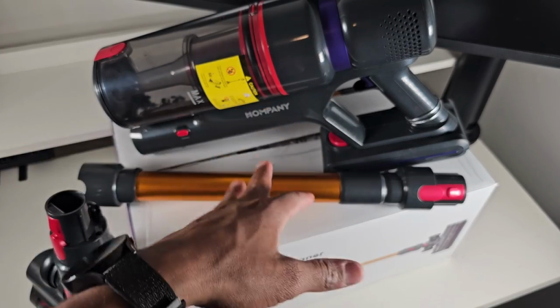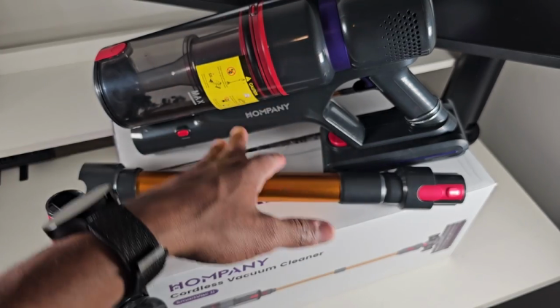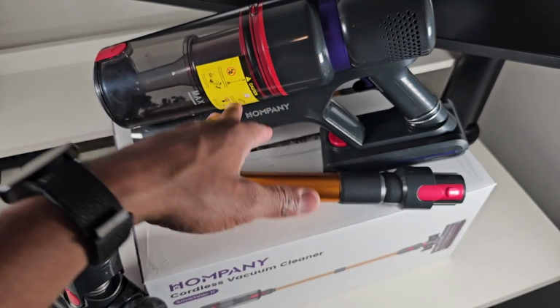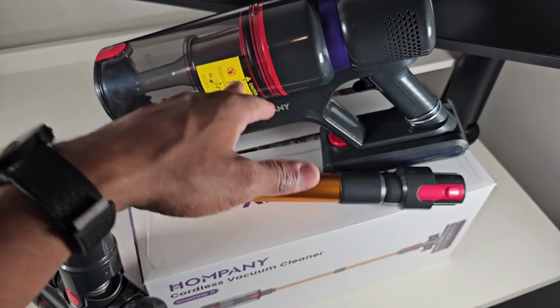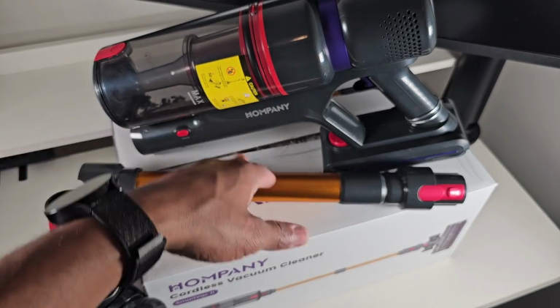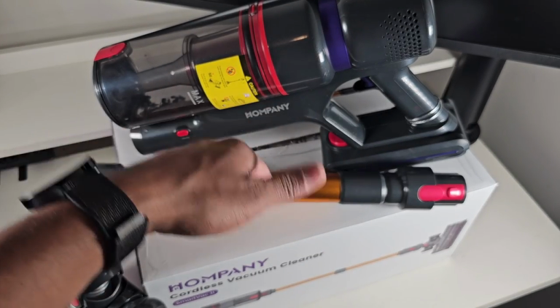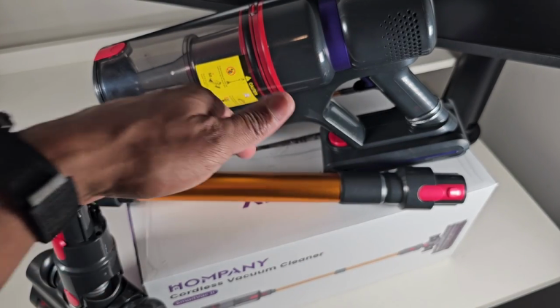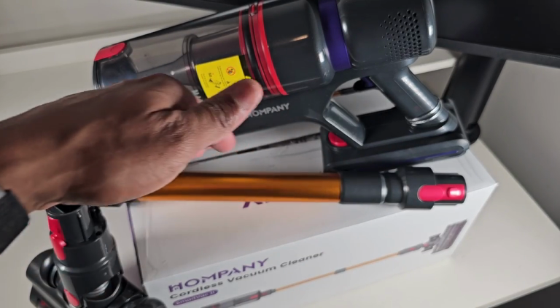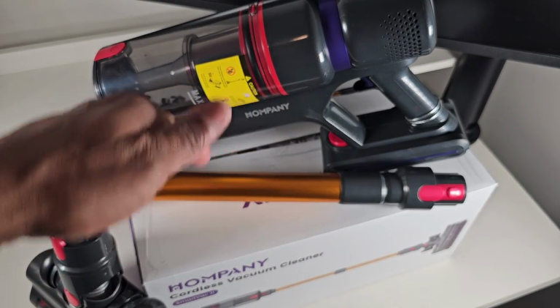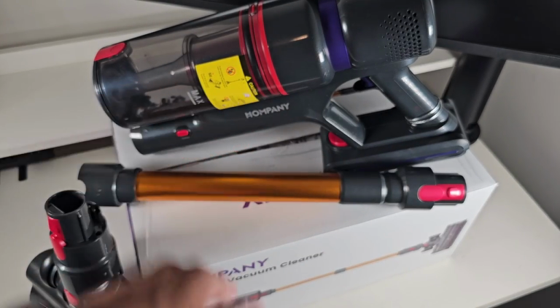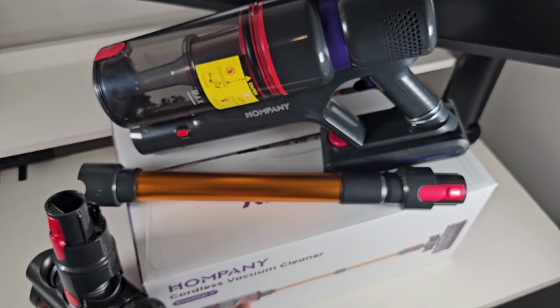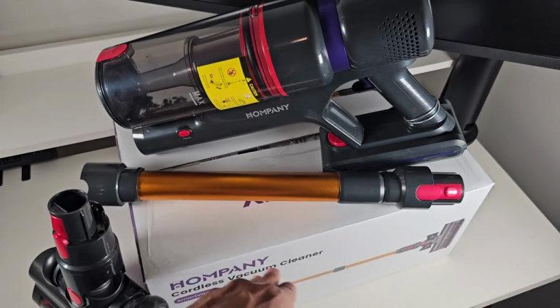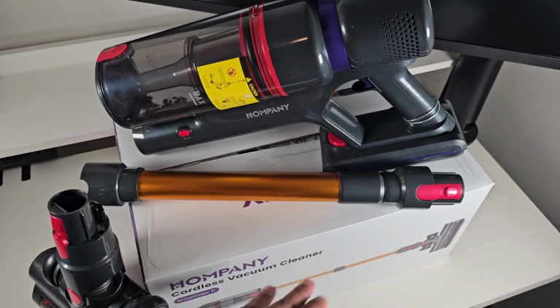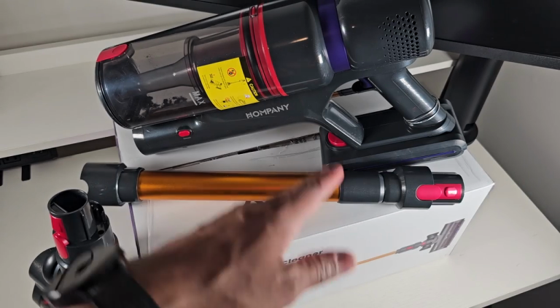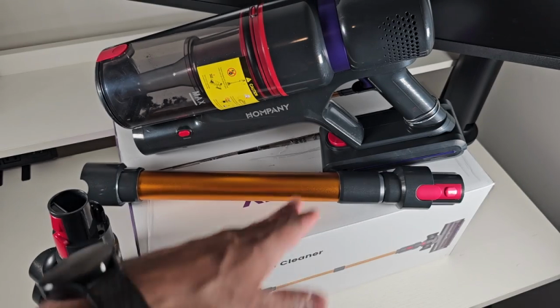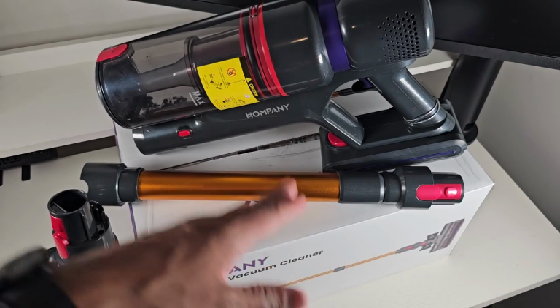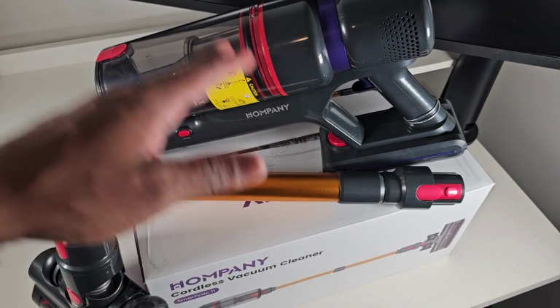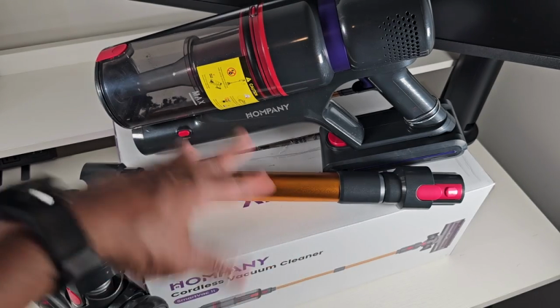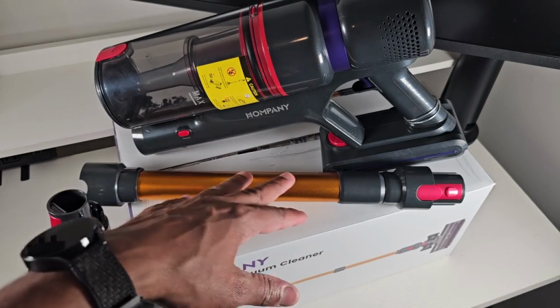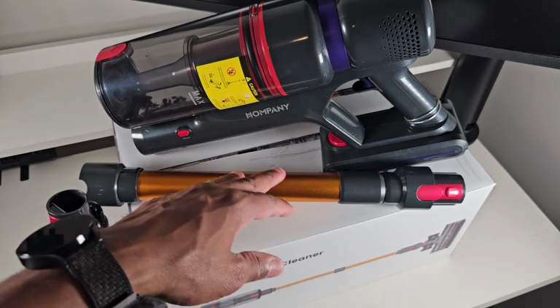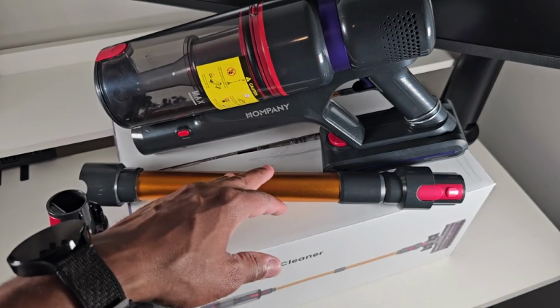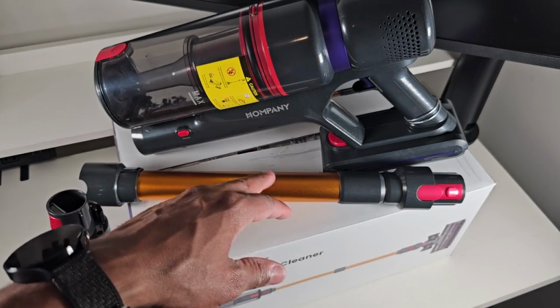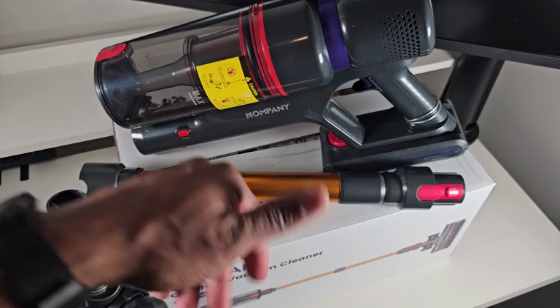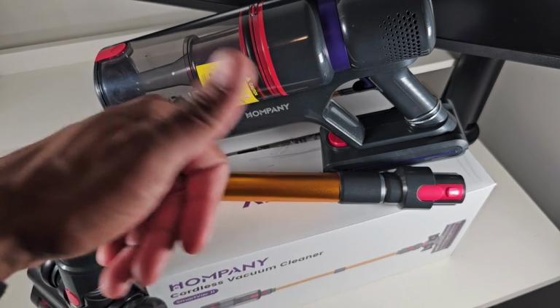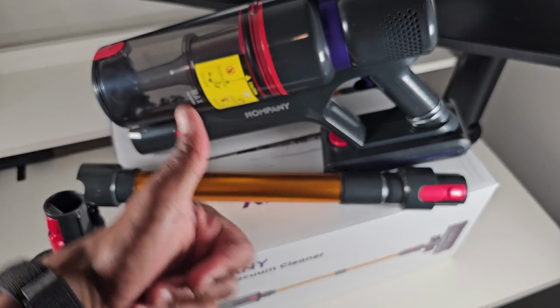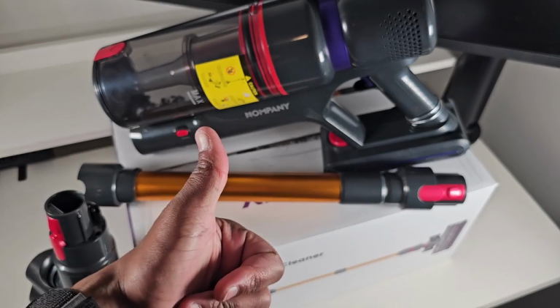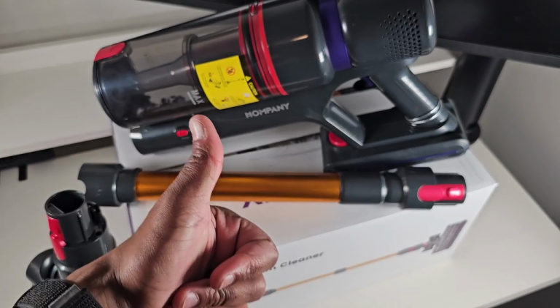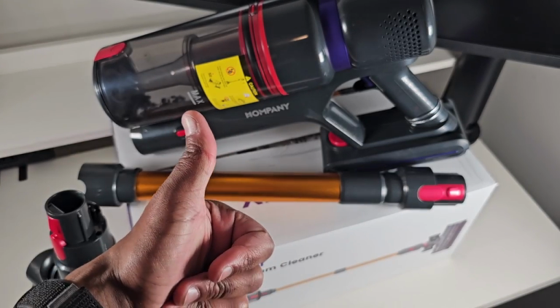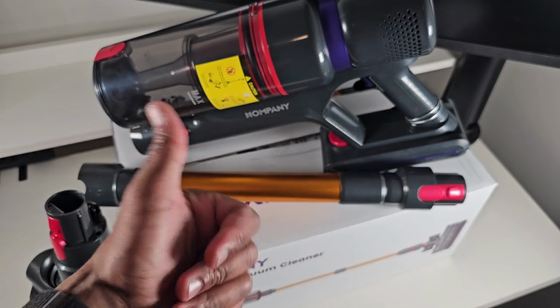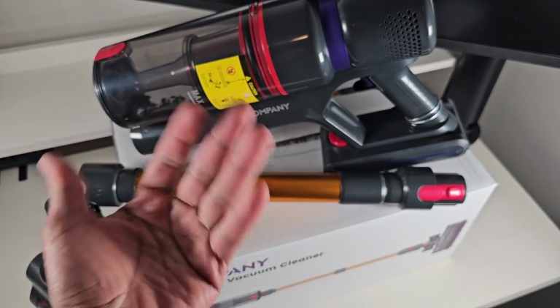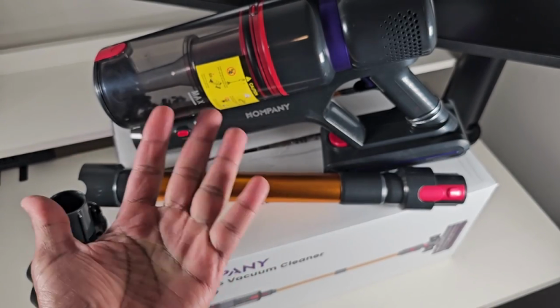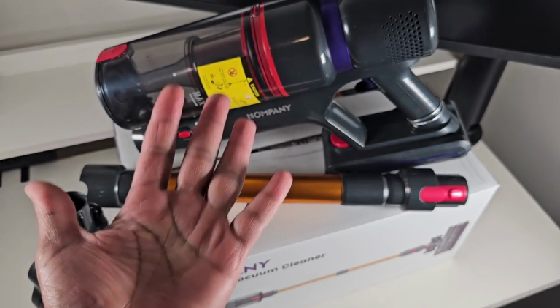Alright folks, that's it for the Humpany cordless vacuum cleaner. Hope you guys enjoyed this video and I'll catch you guys on the next one.